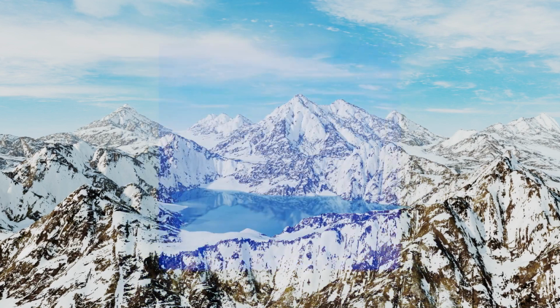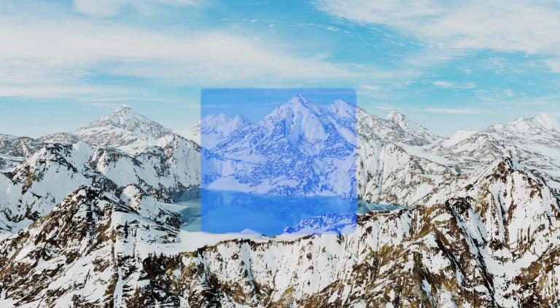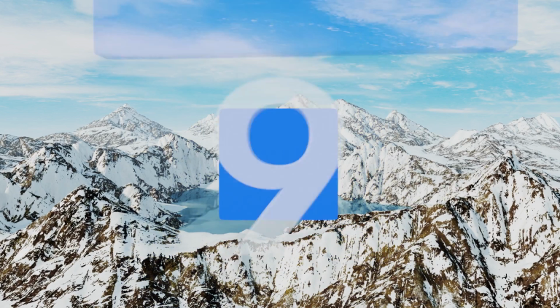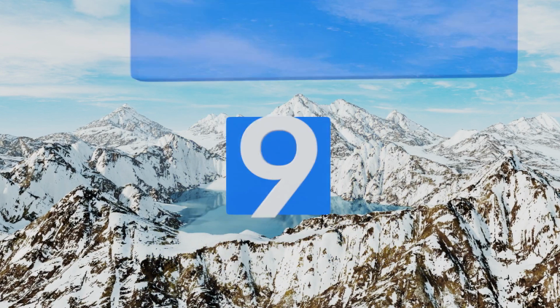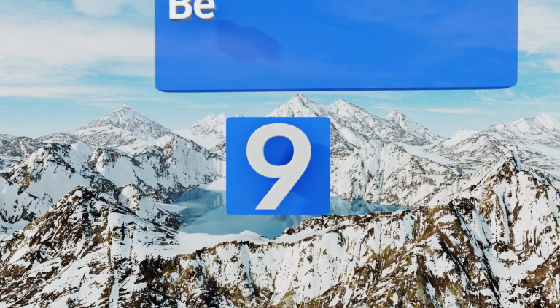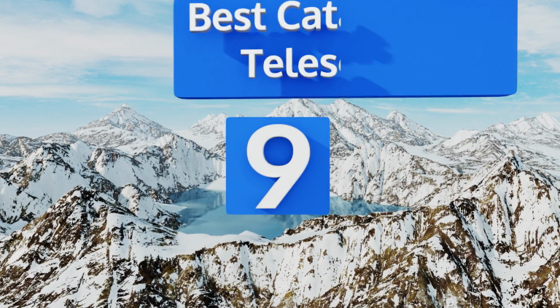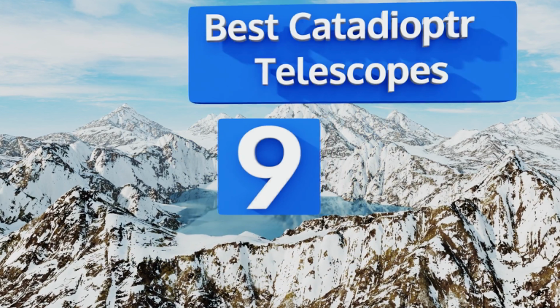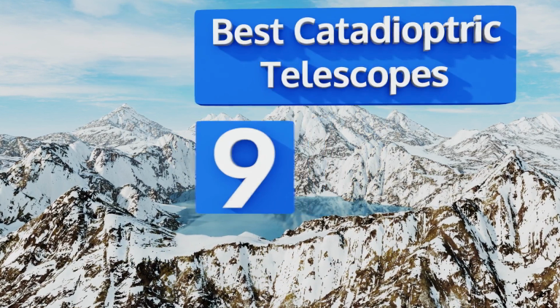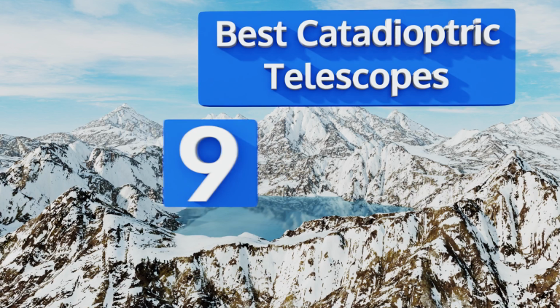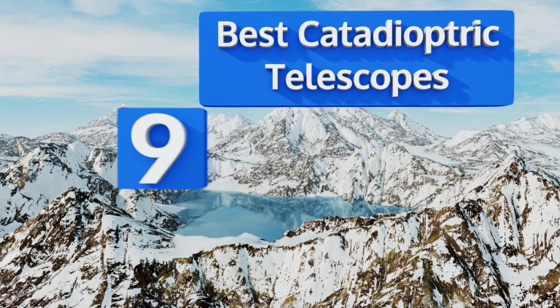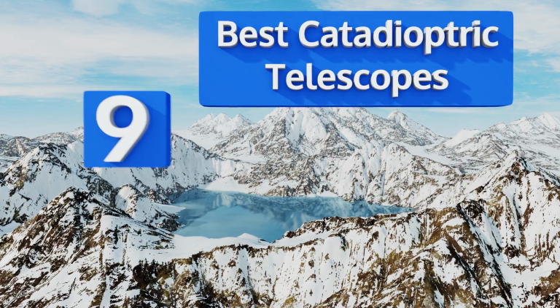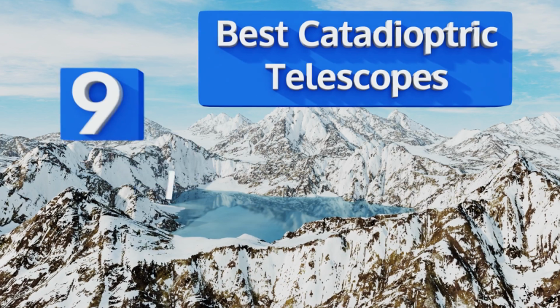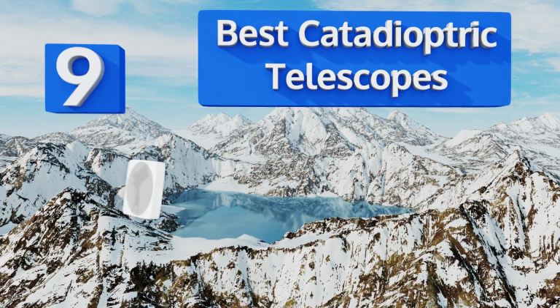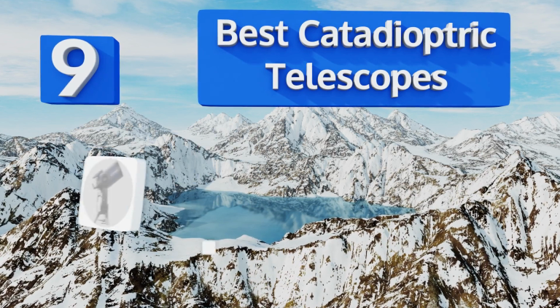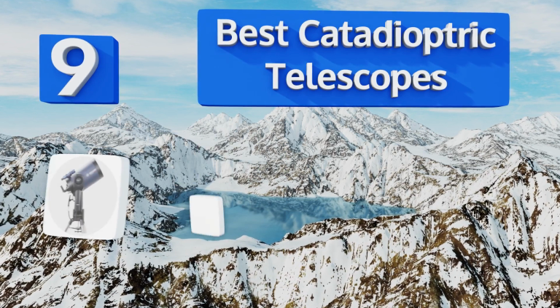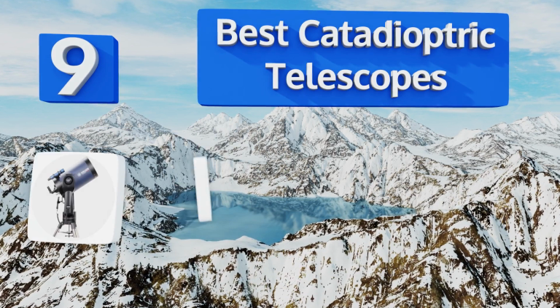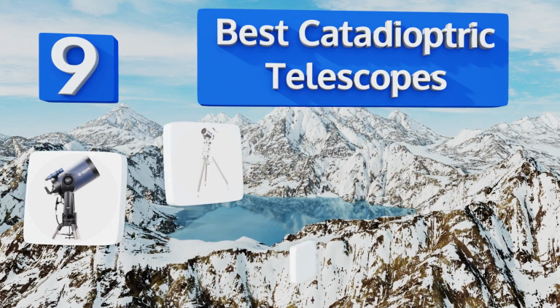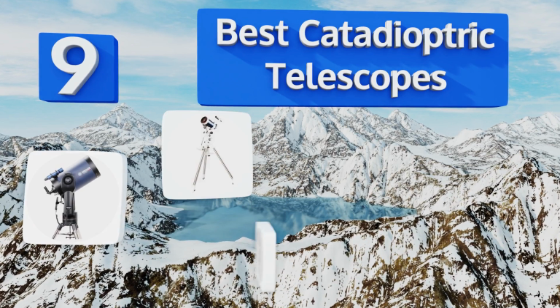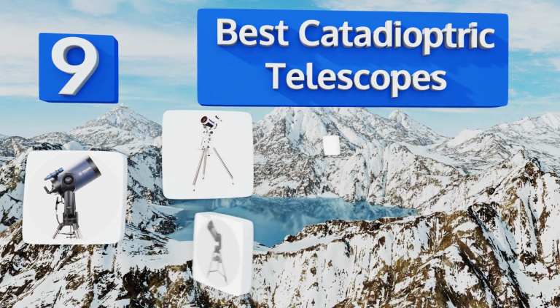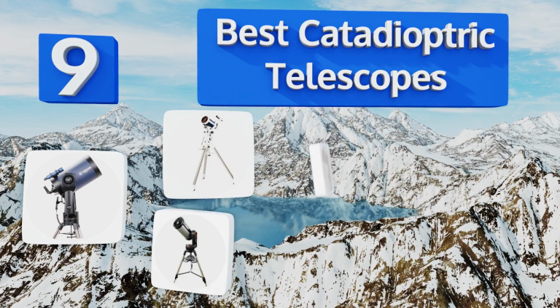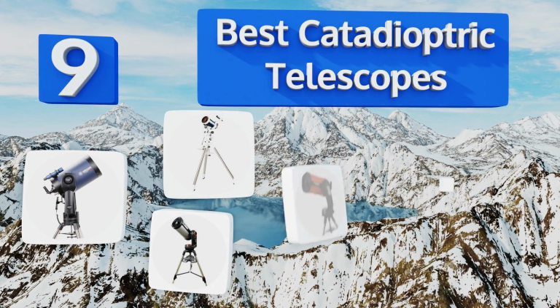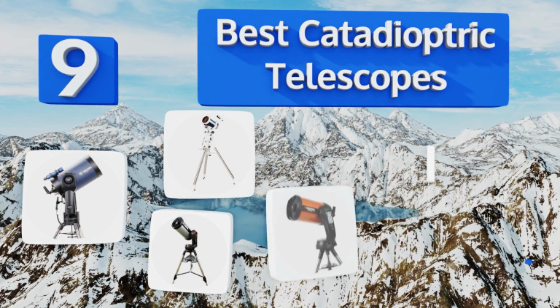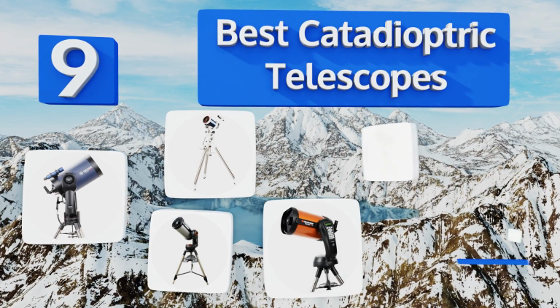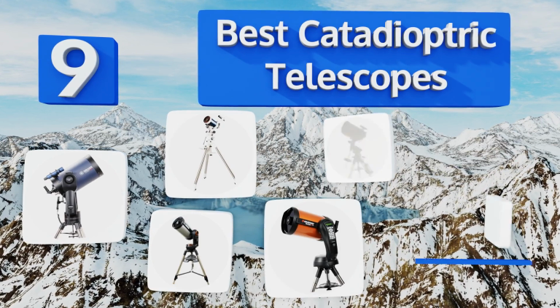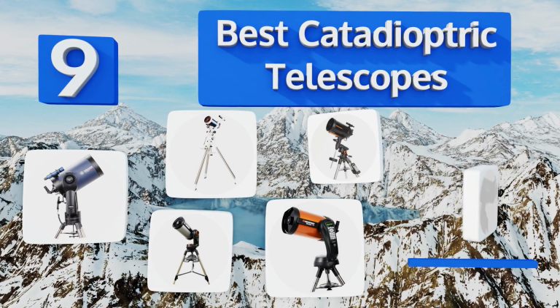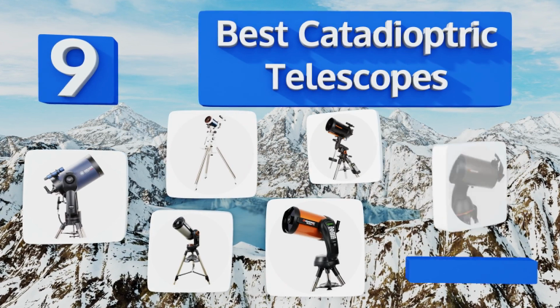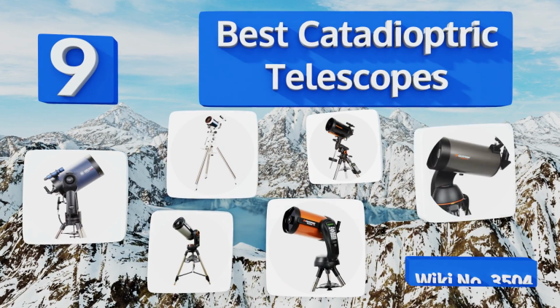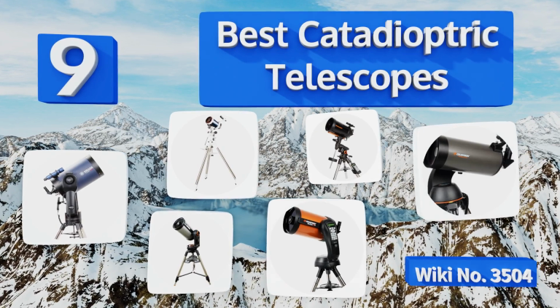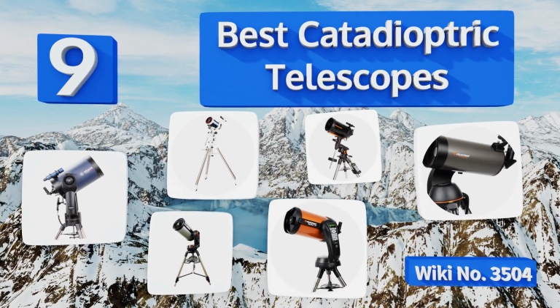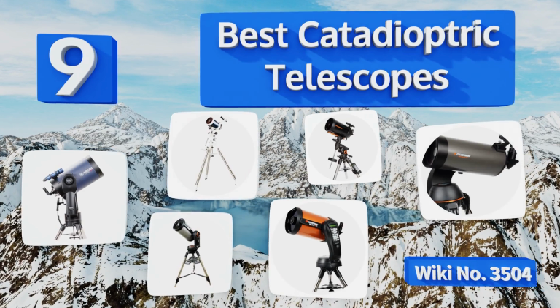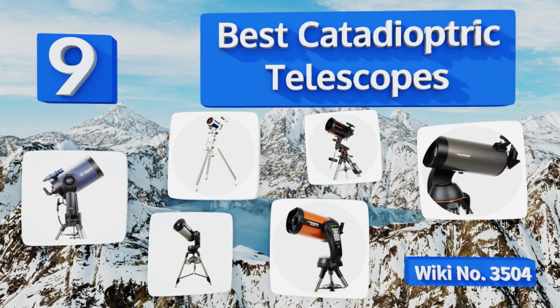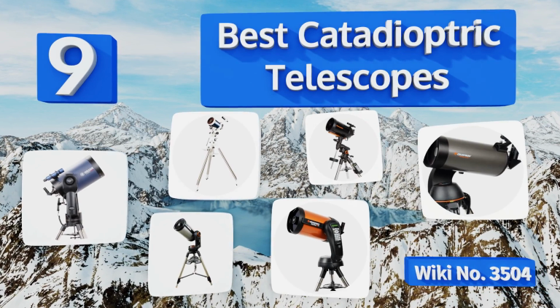EasyVid presents the nine best catadioptric telescopes. Let's get started with the list.